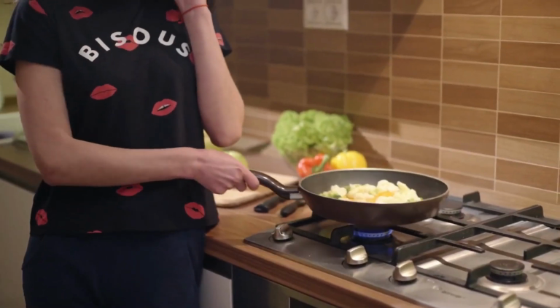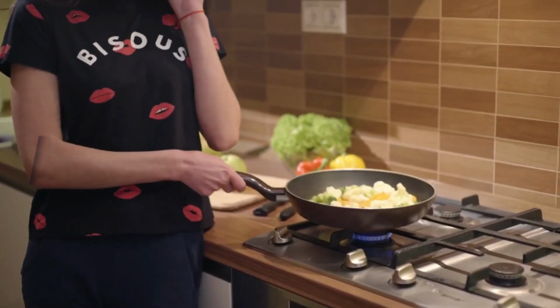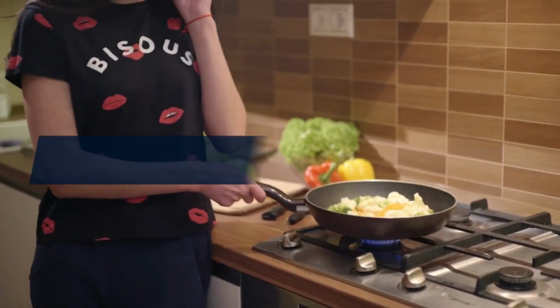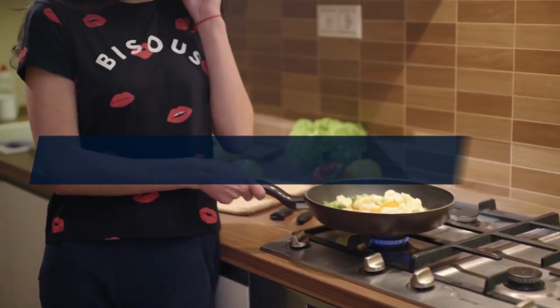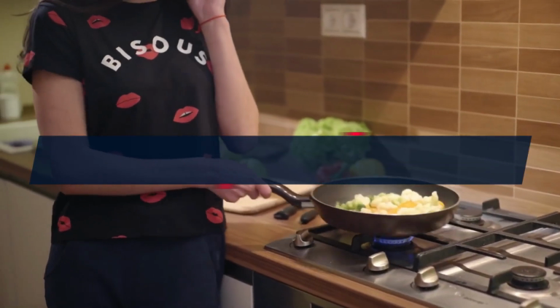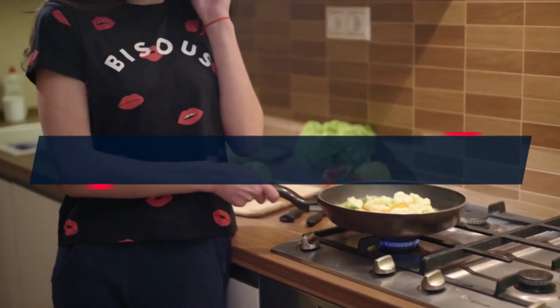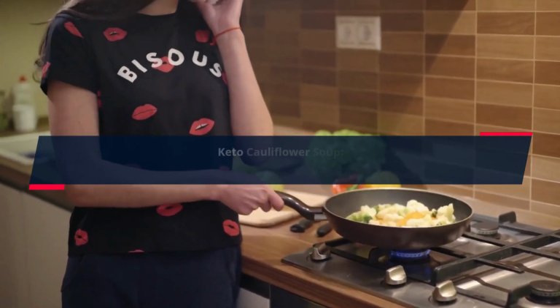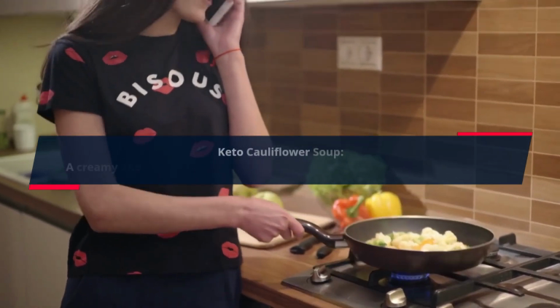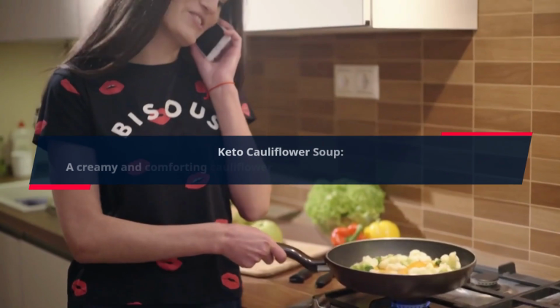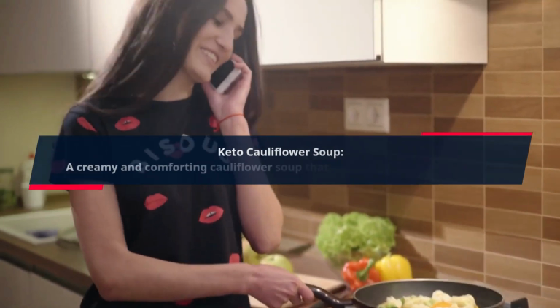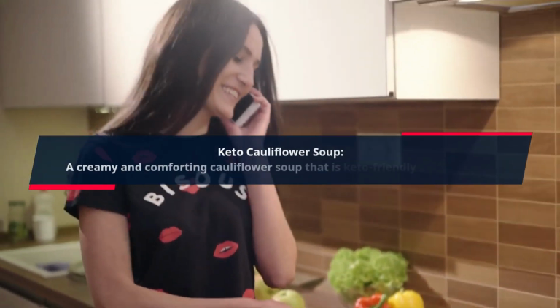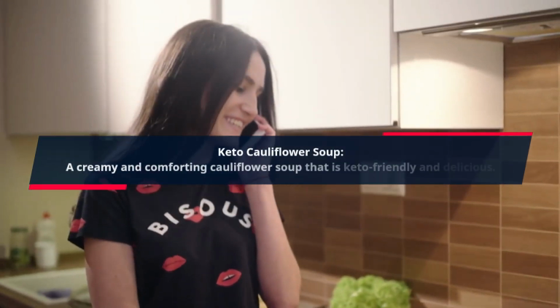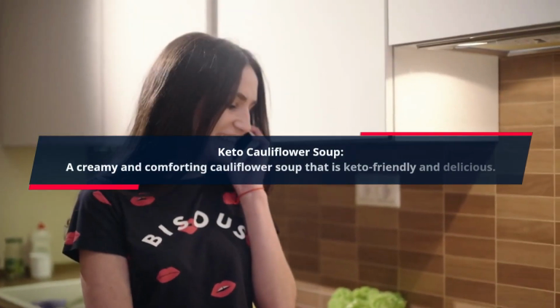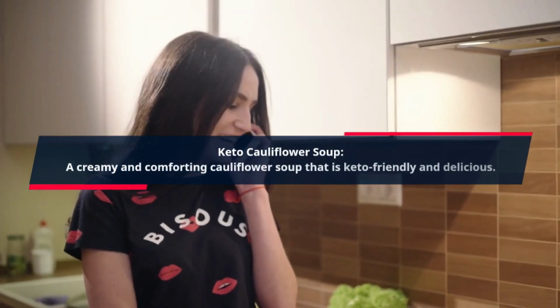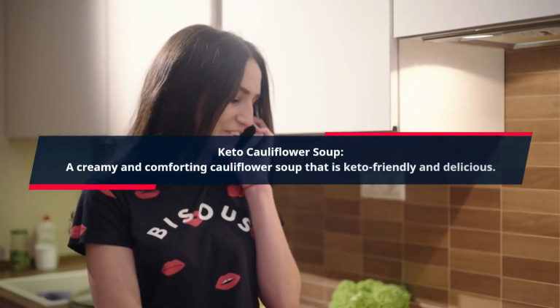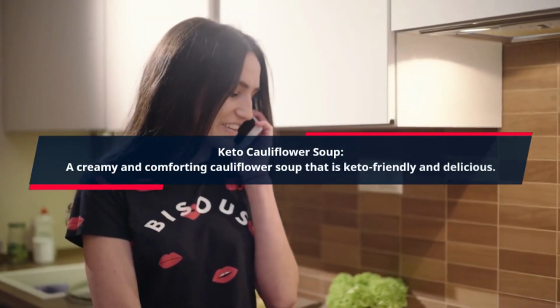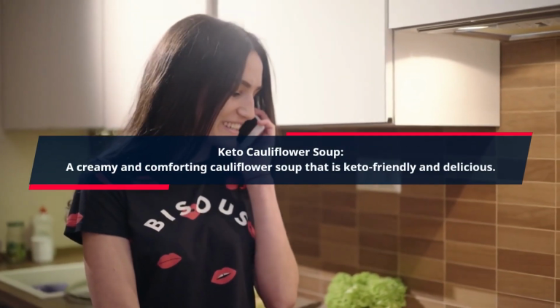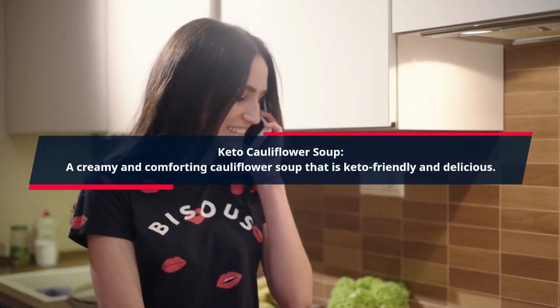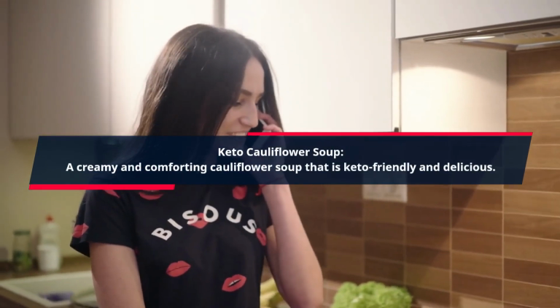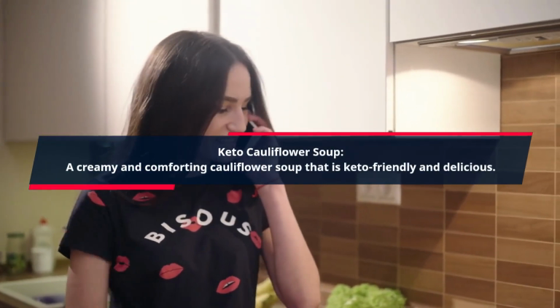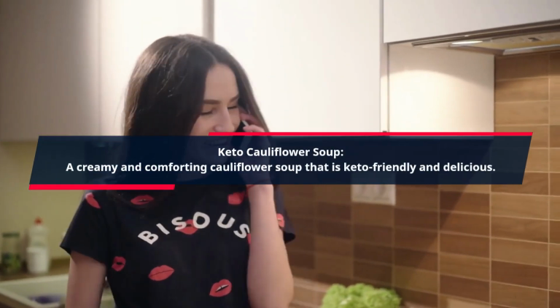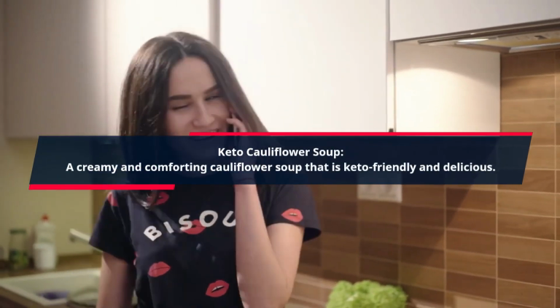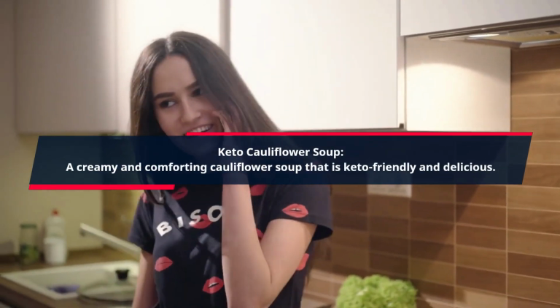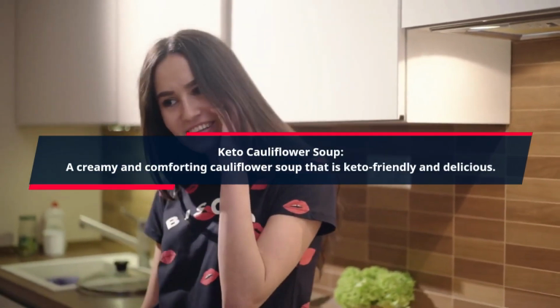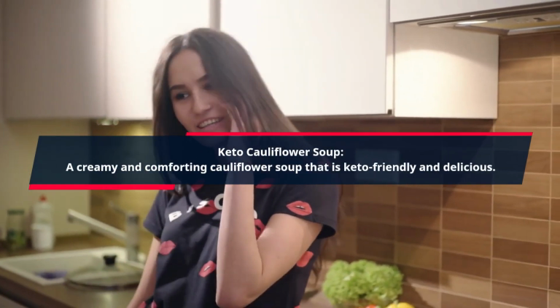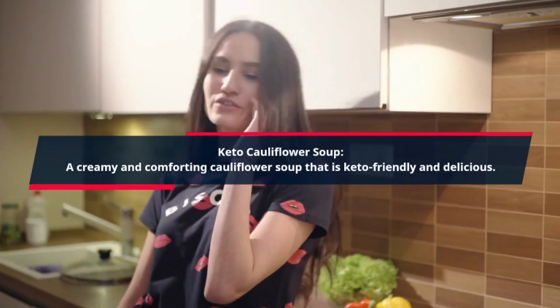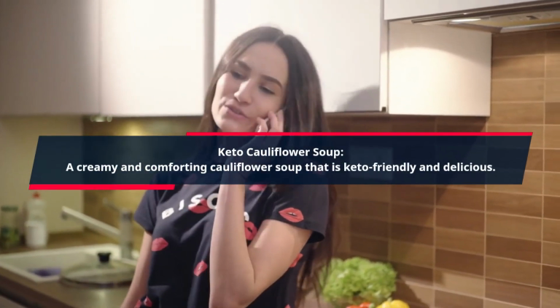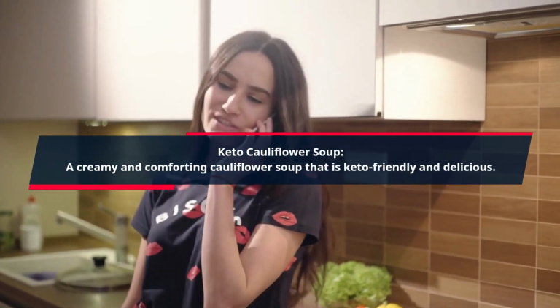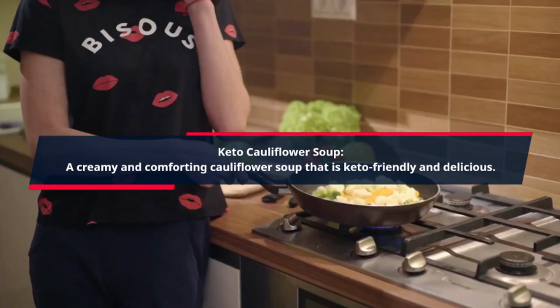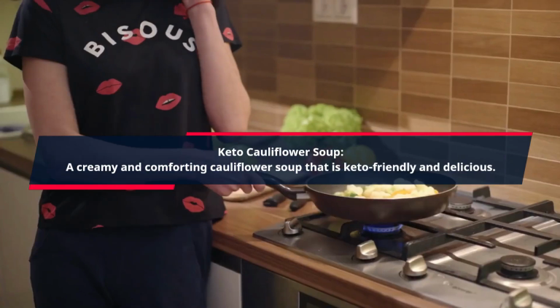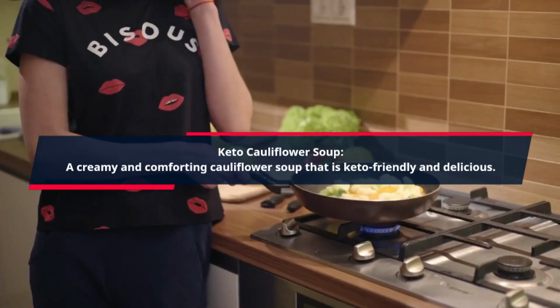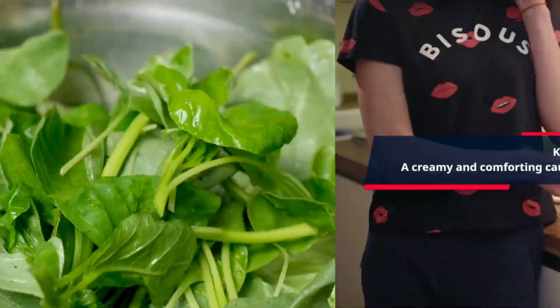Keto Cauliflower Soup. A creamy and comforting cauliflower soup that is keto-friendly and delicious.